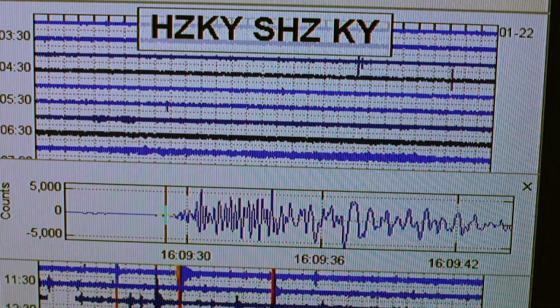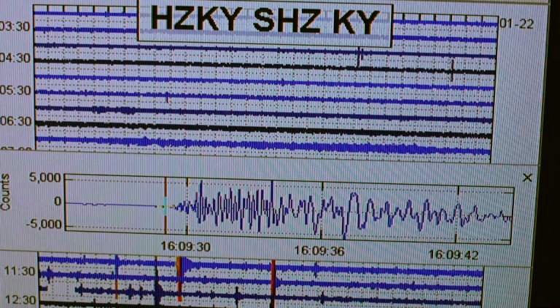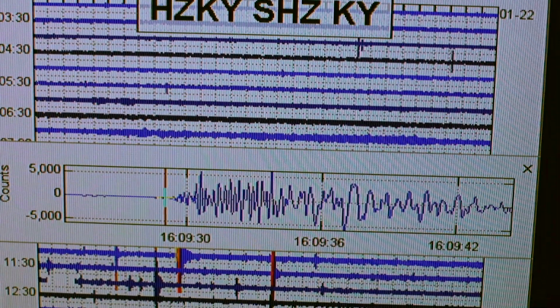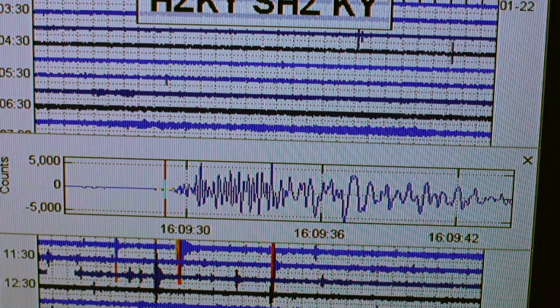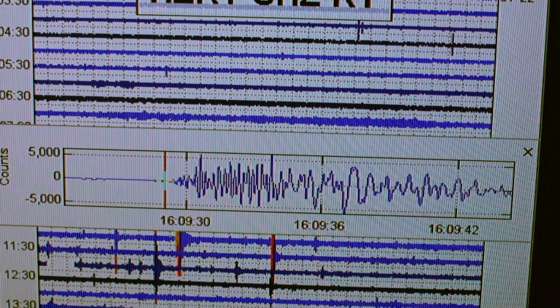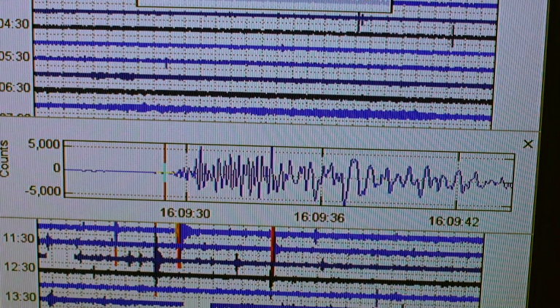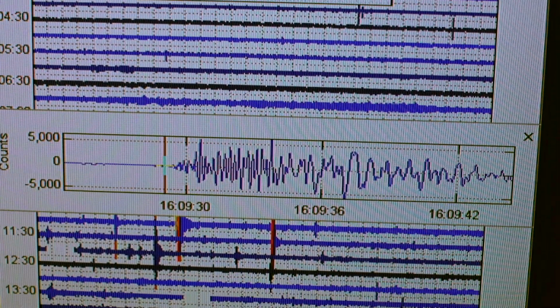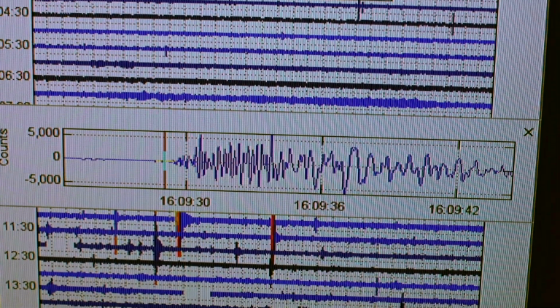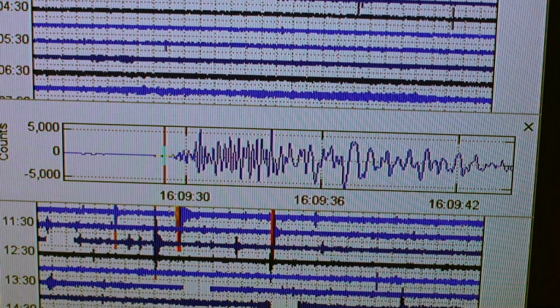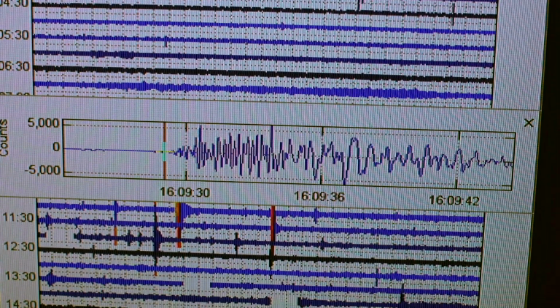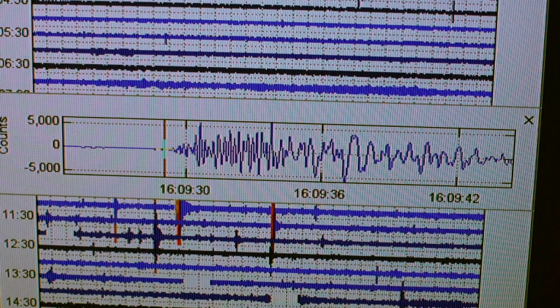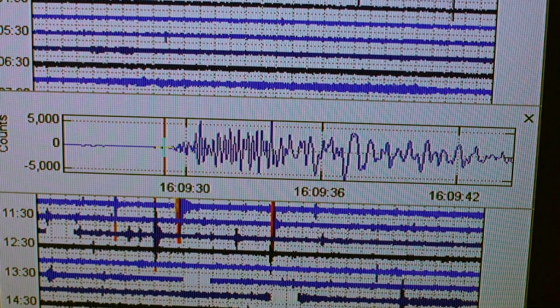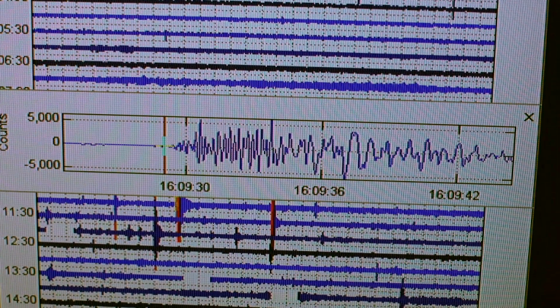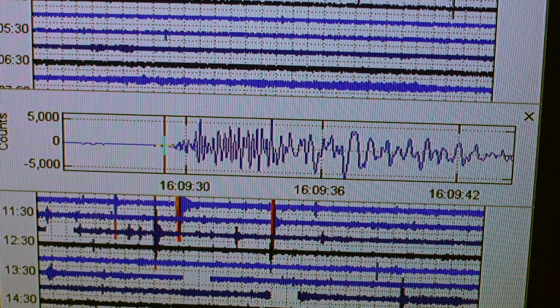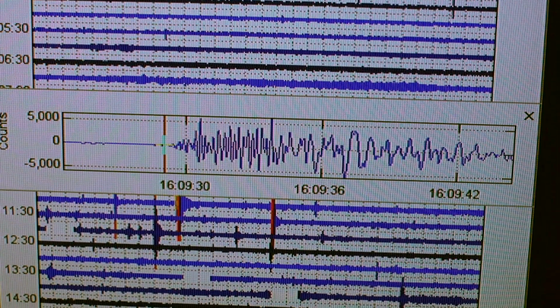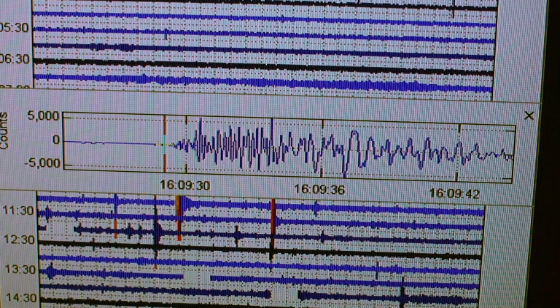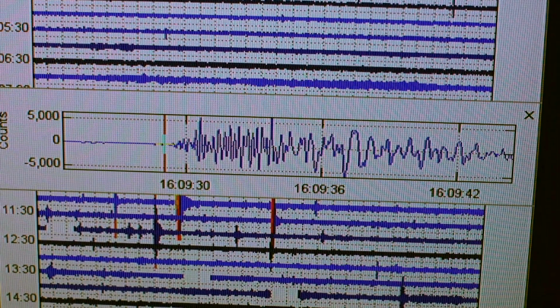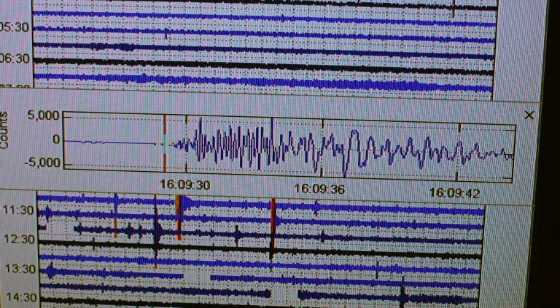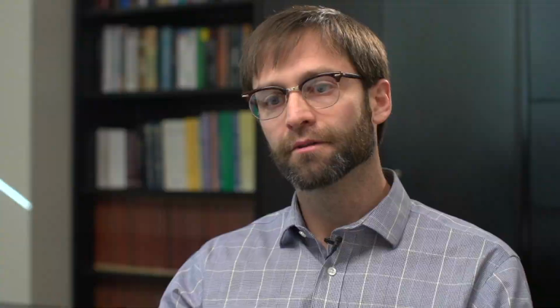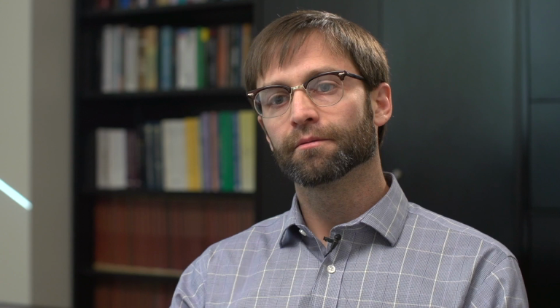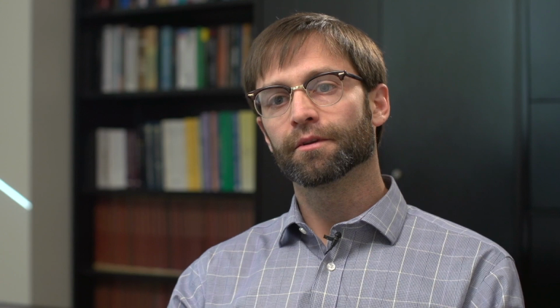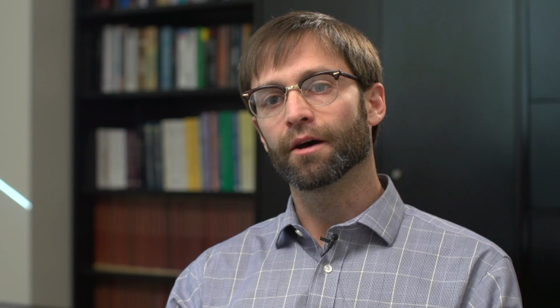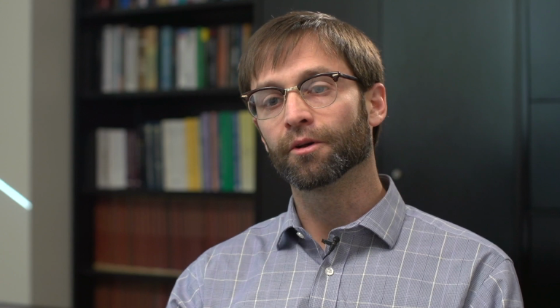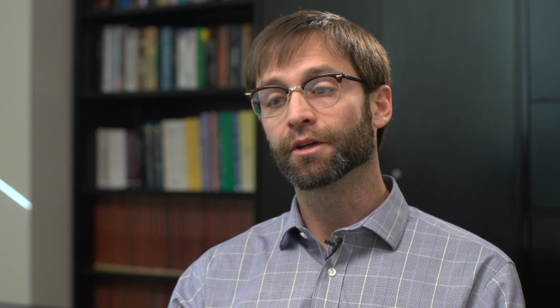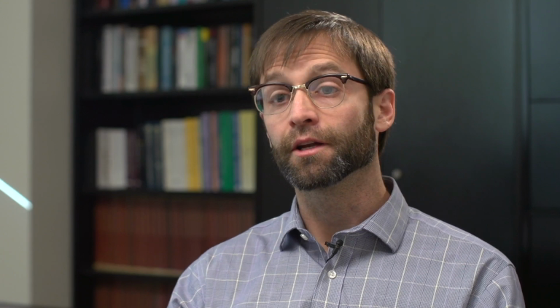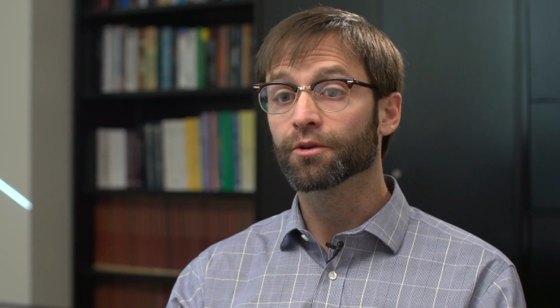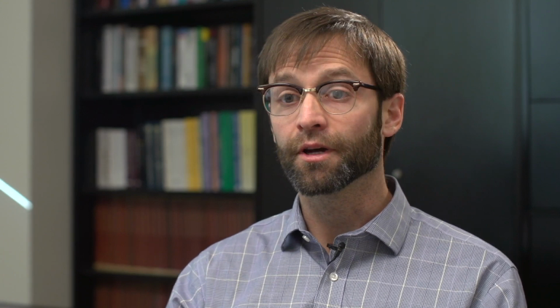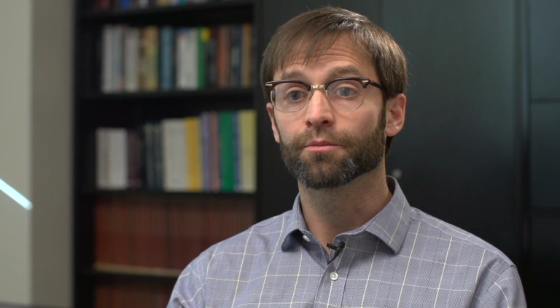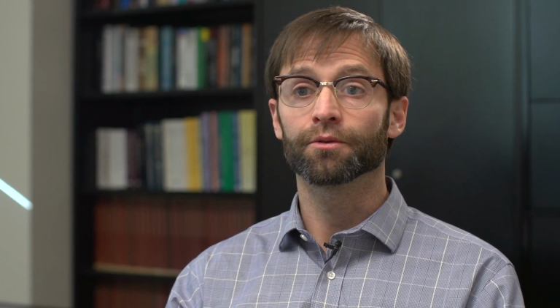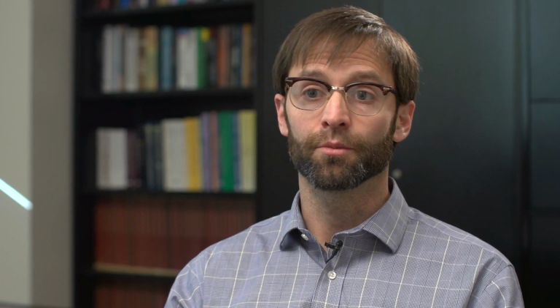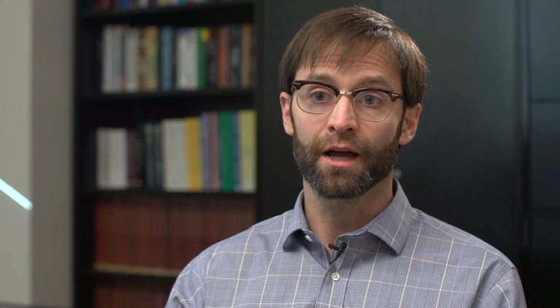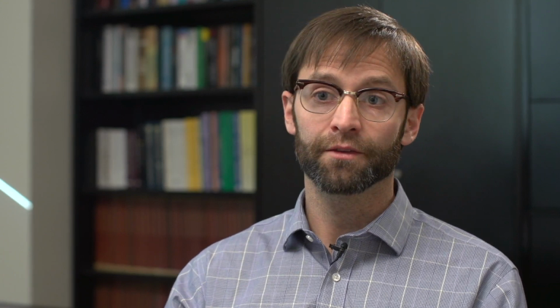That signal right there gives us complete confidence that we're looking at an earthquake as opposed to a blast.